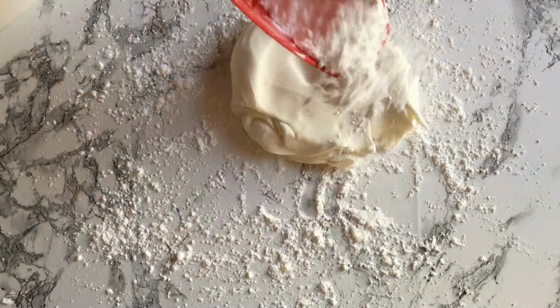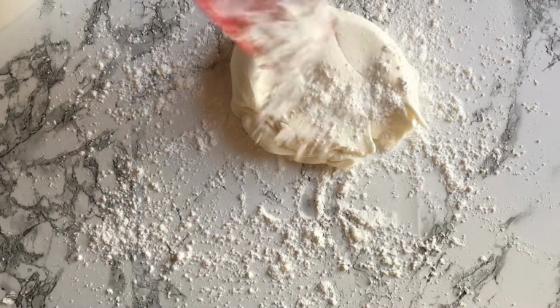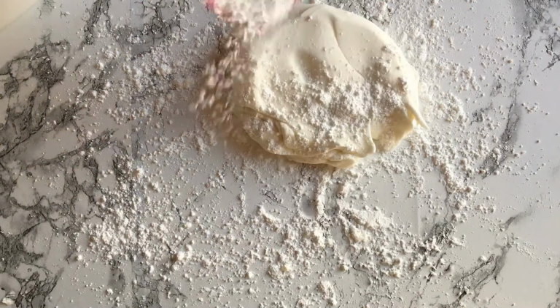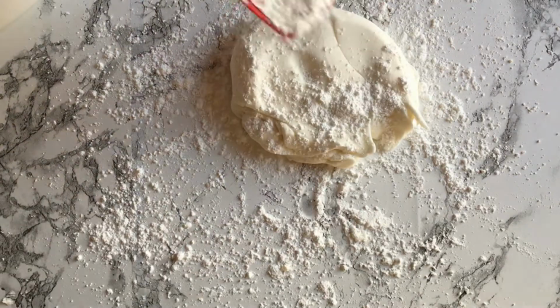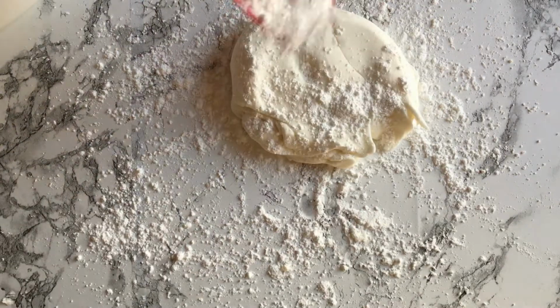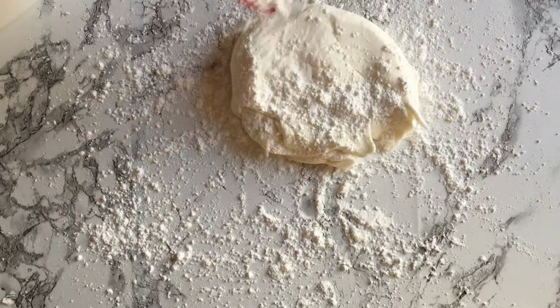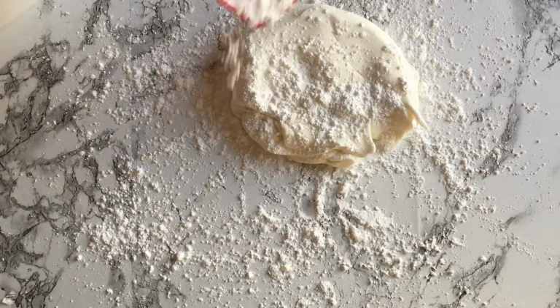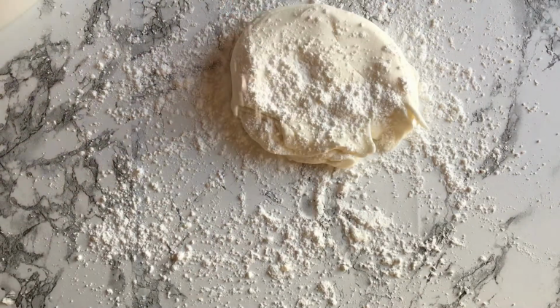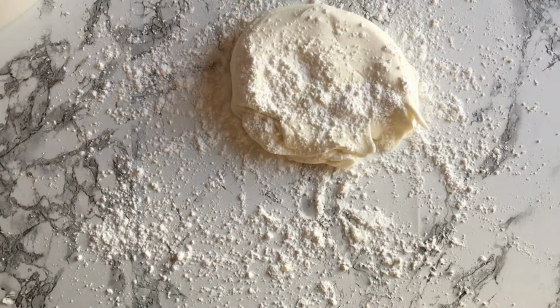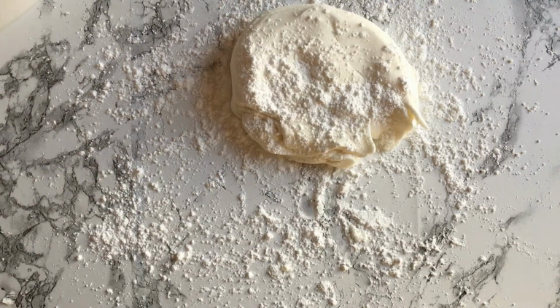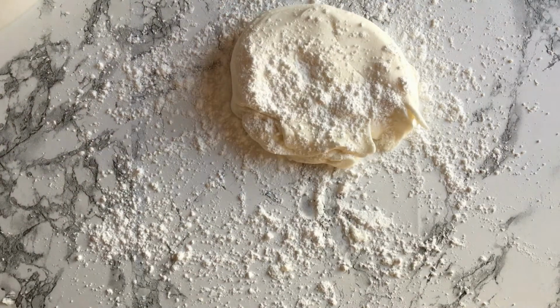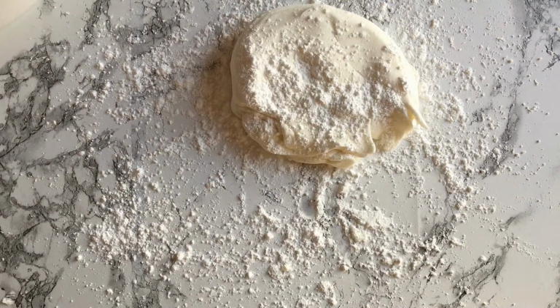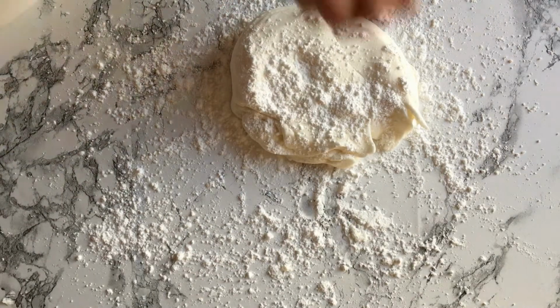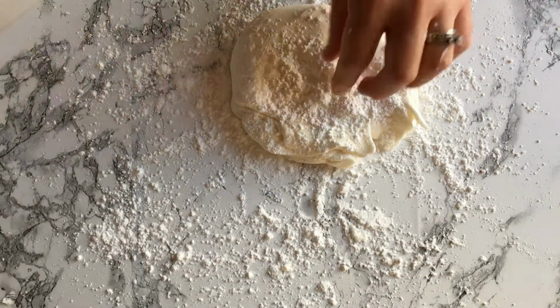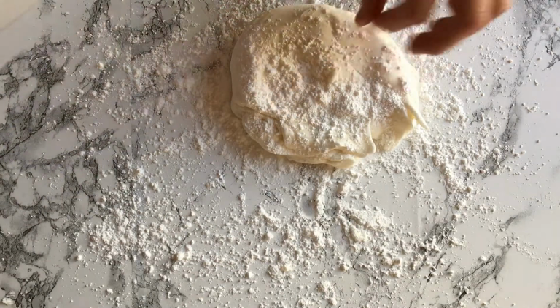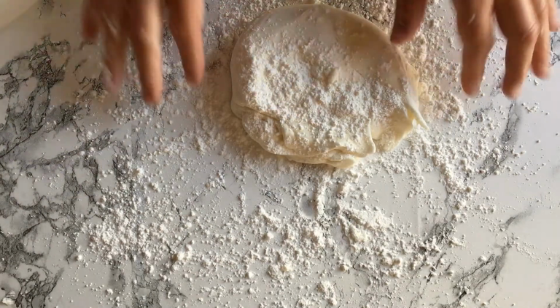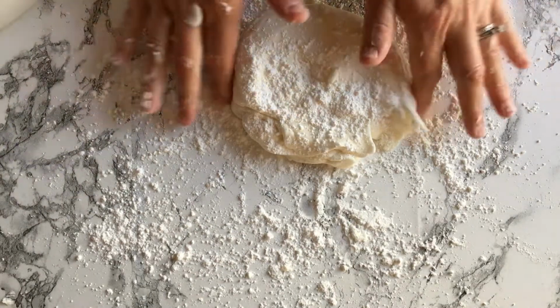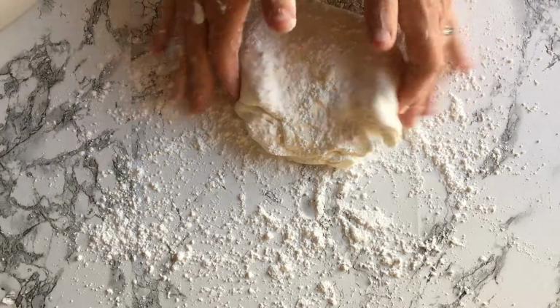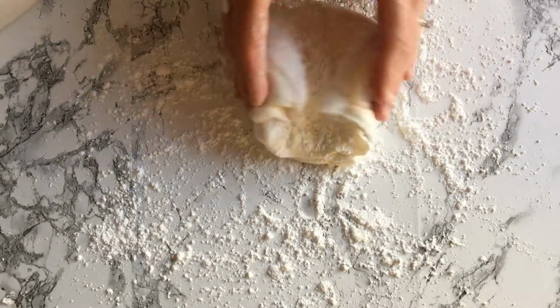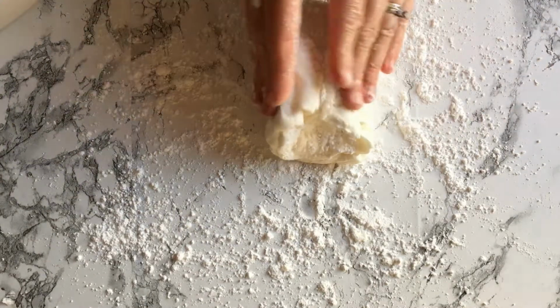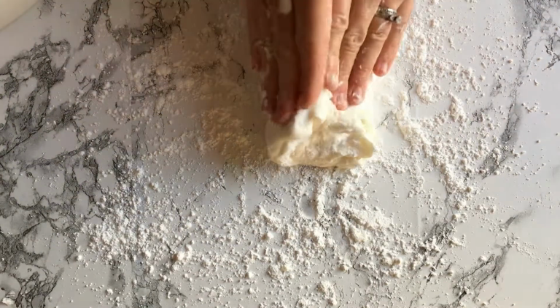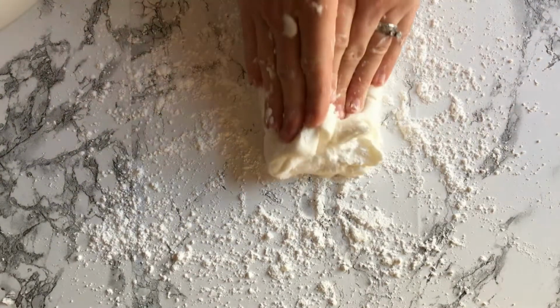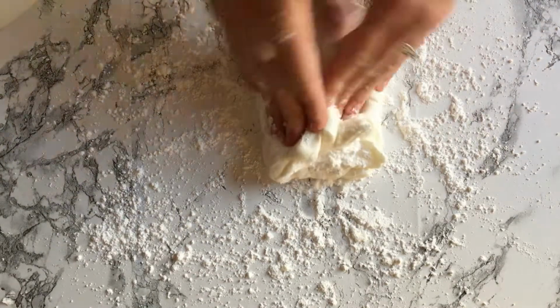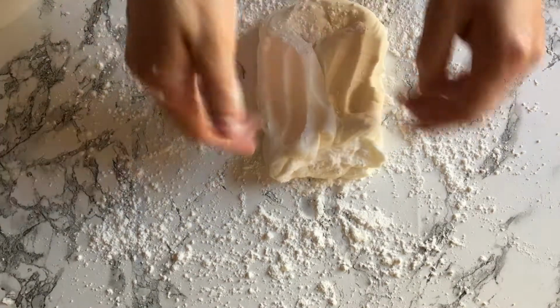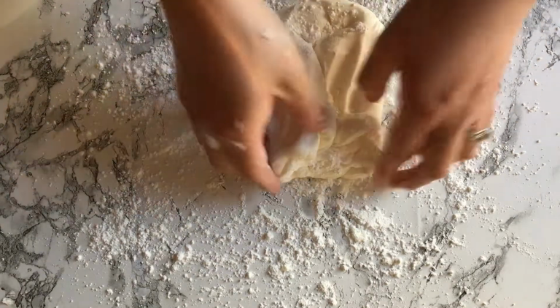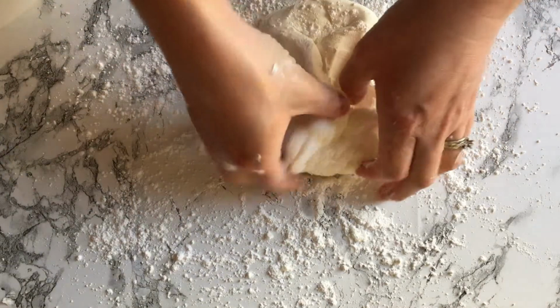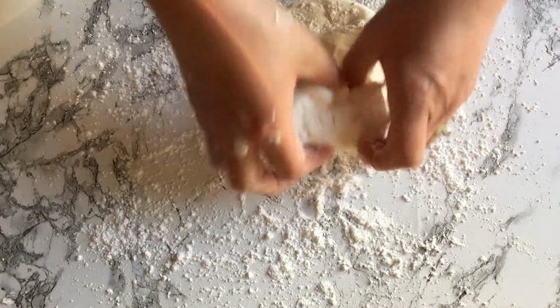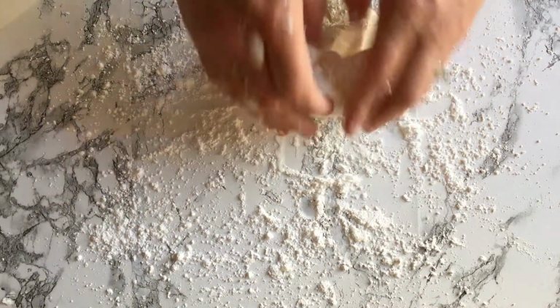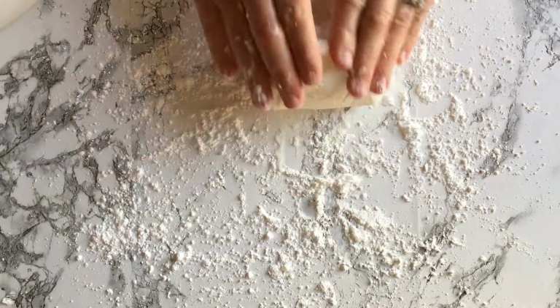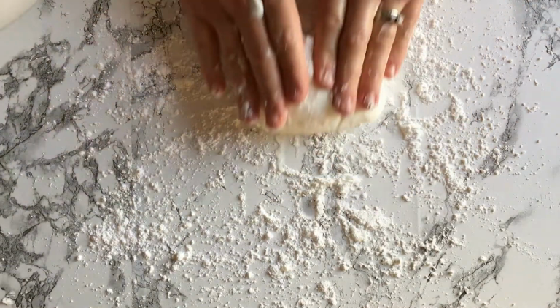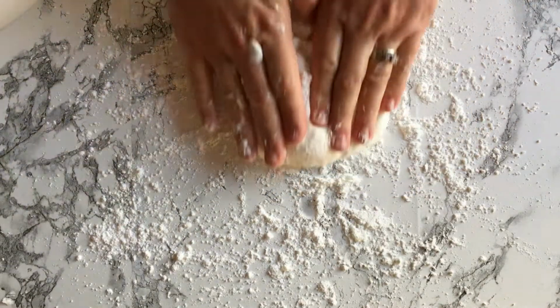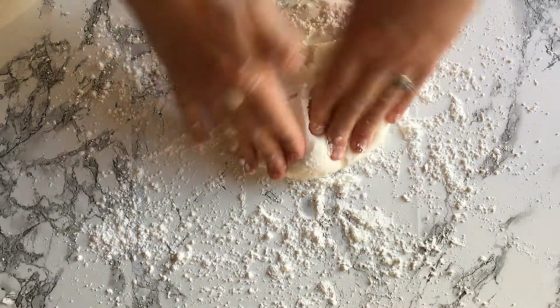Keep adding powdered sugar until you reach the right consistency of fondant.